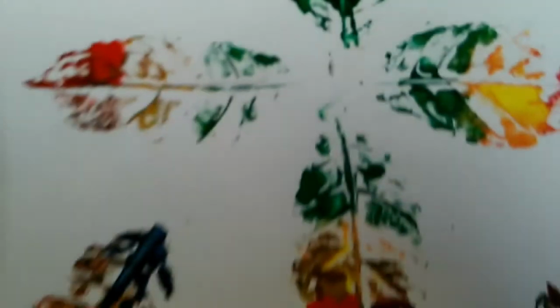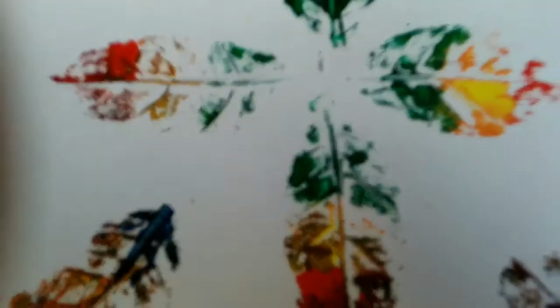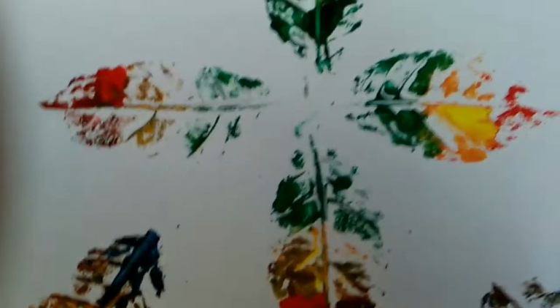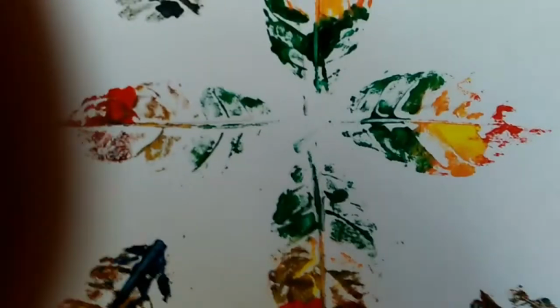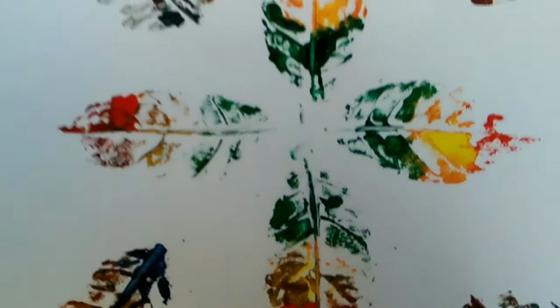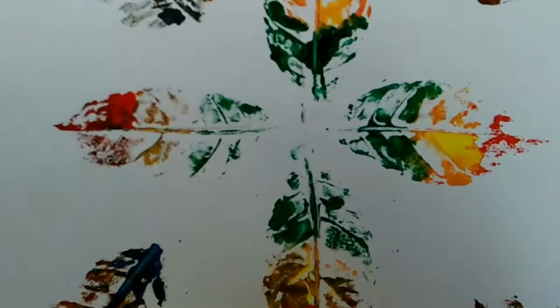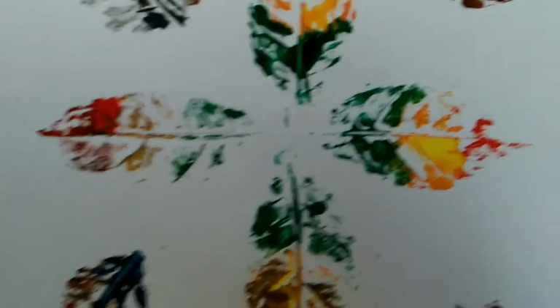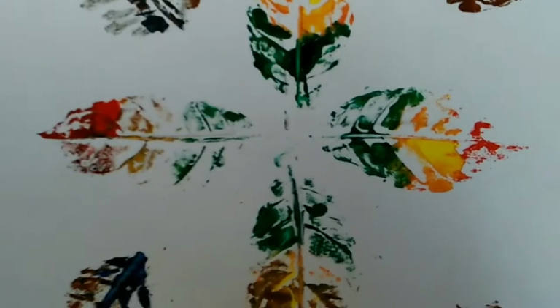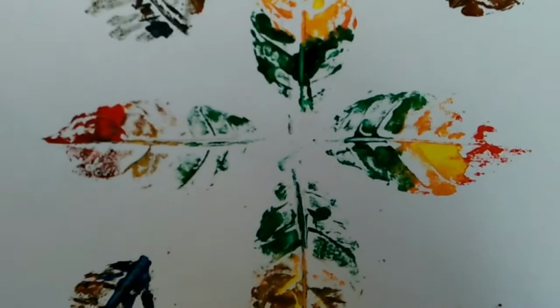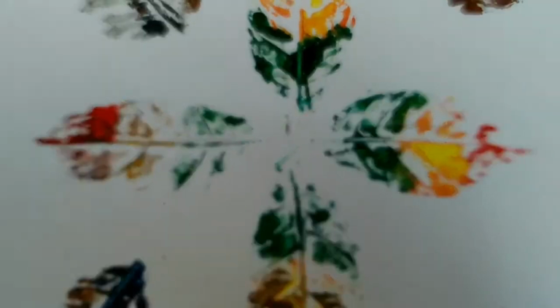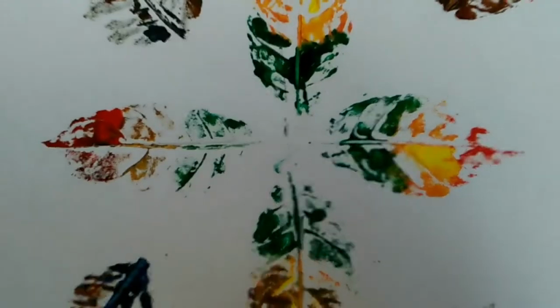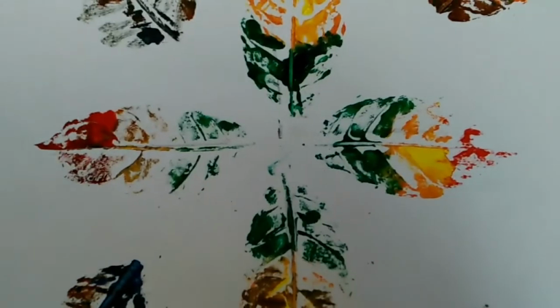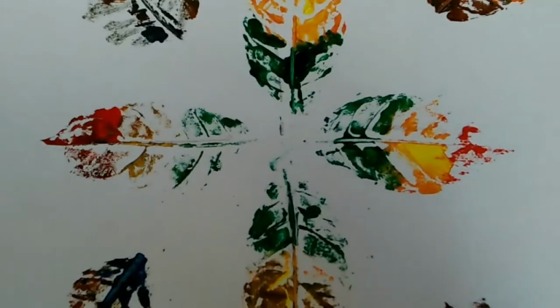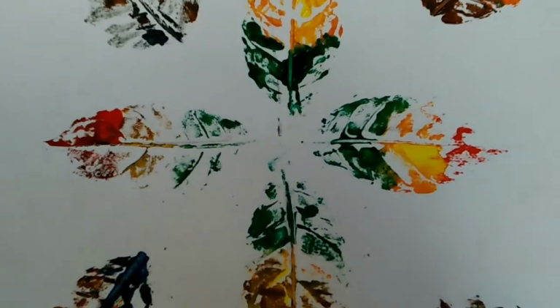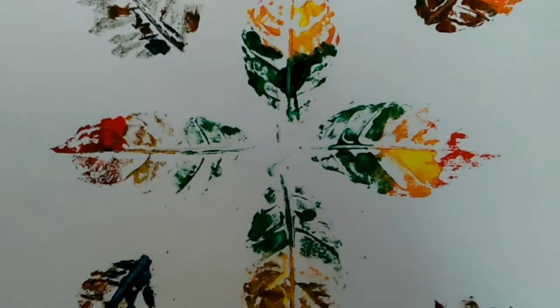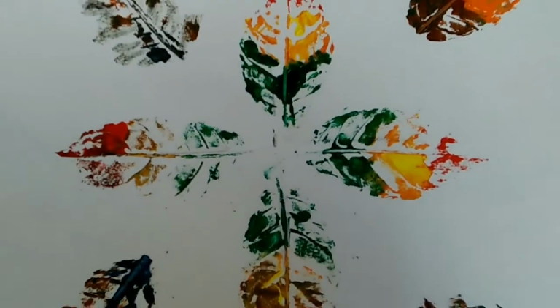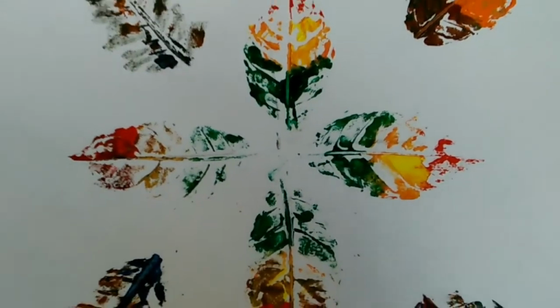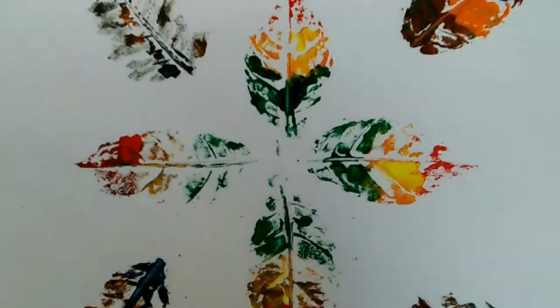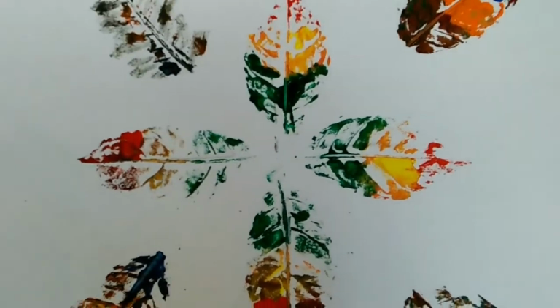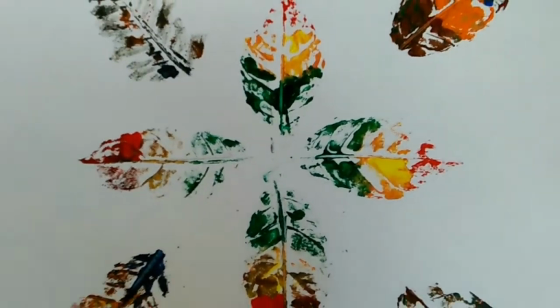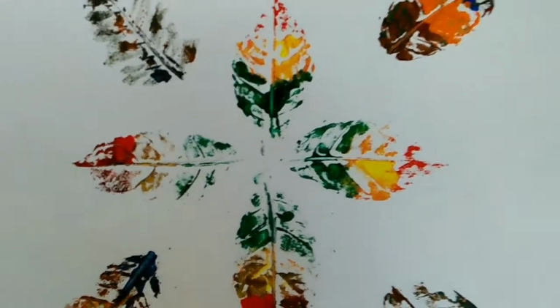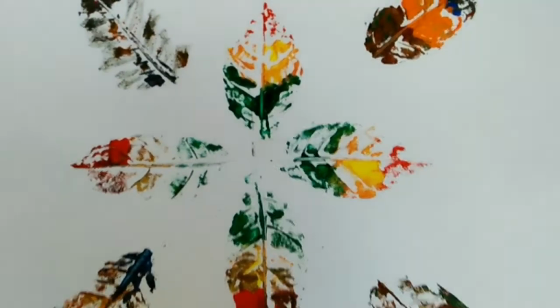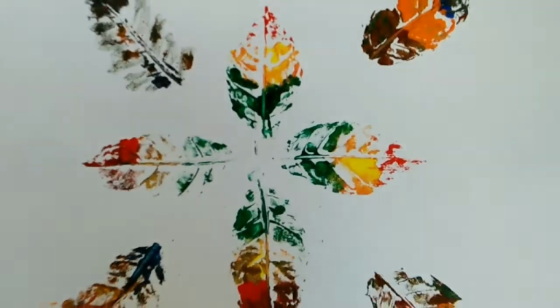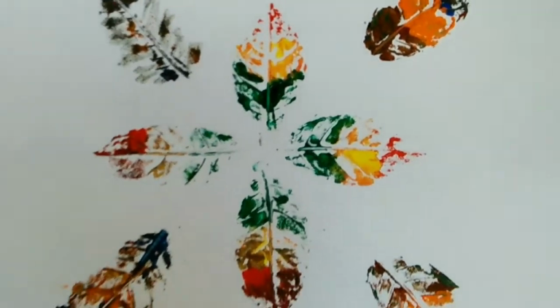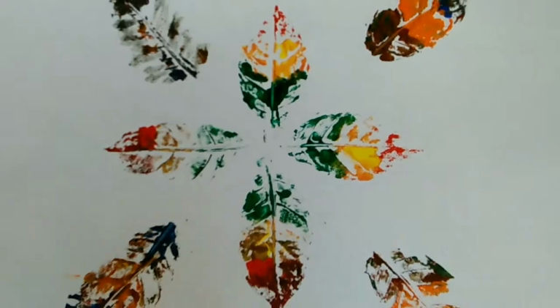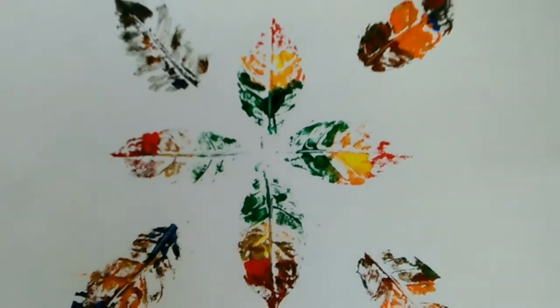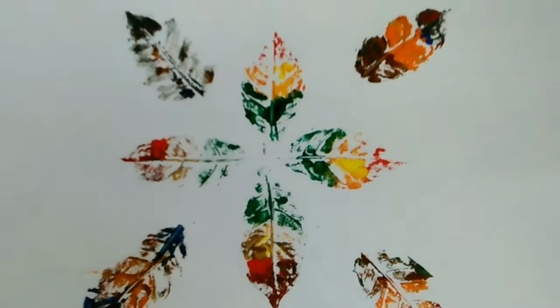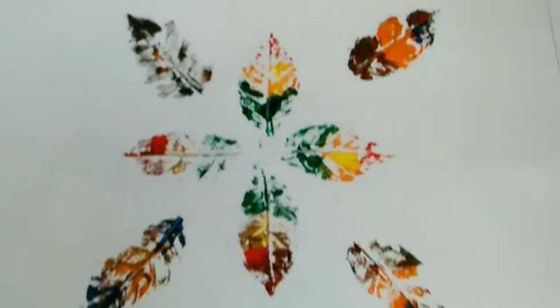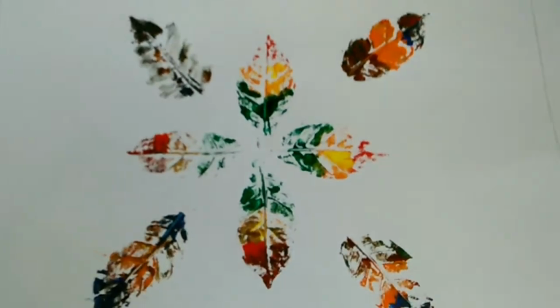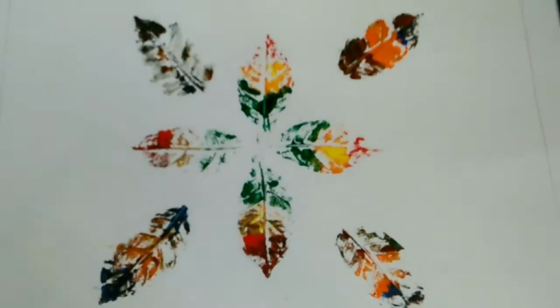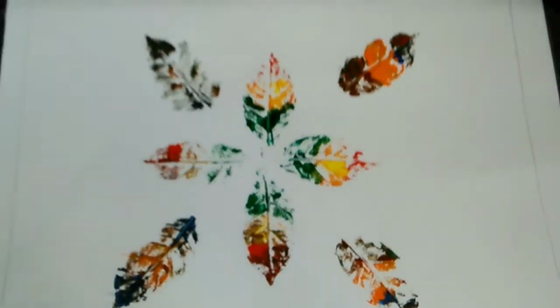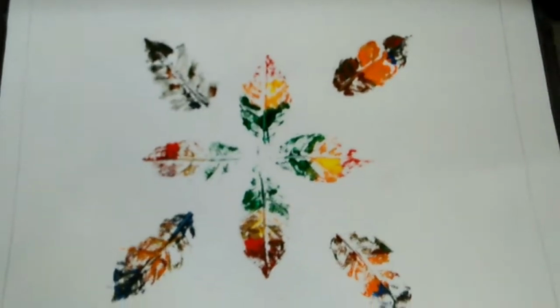And it's done. See, it was so simple to do, and see how beautiful it looks.